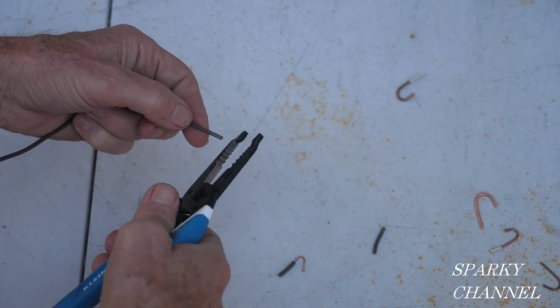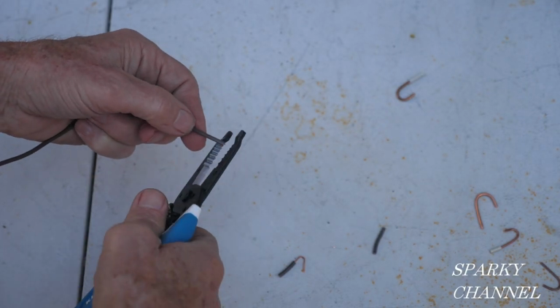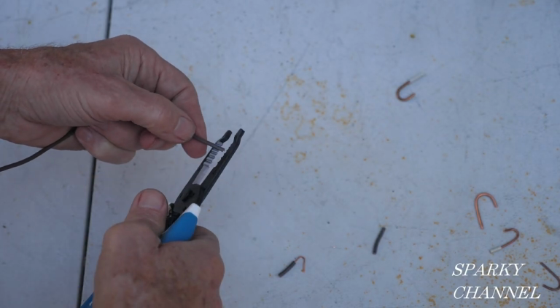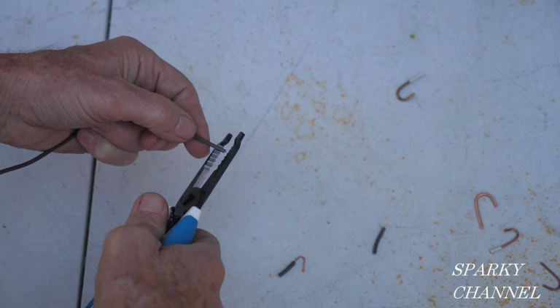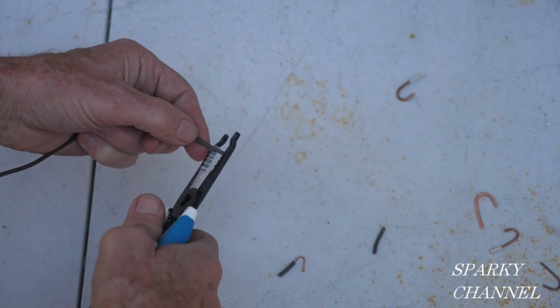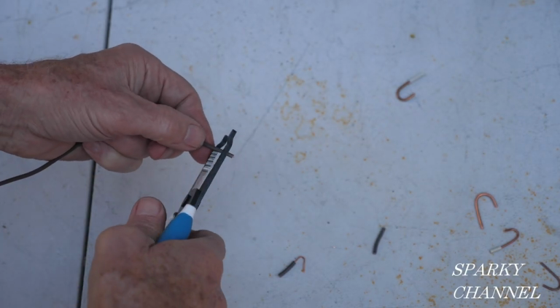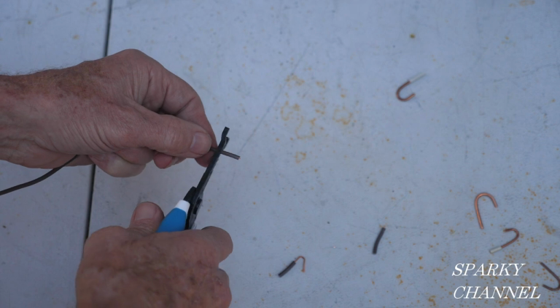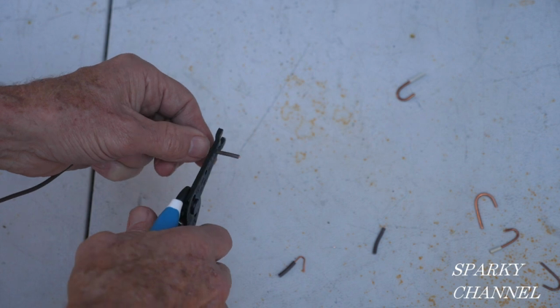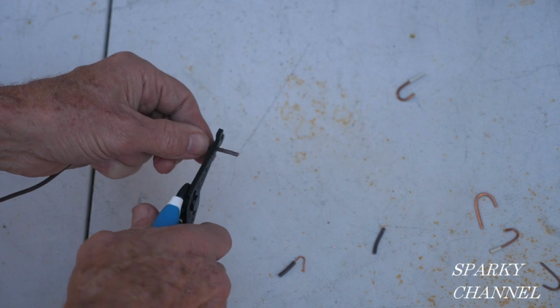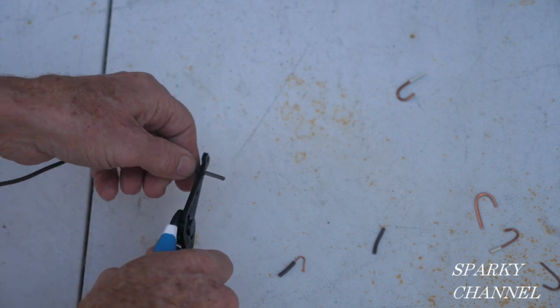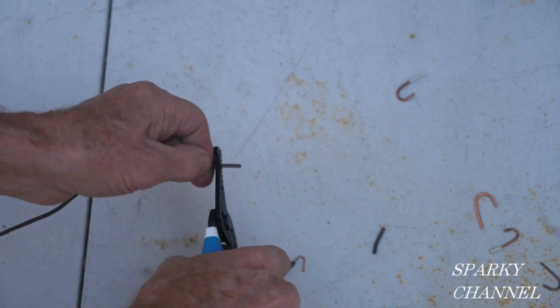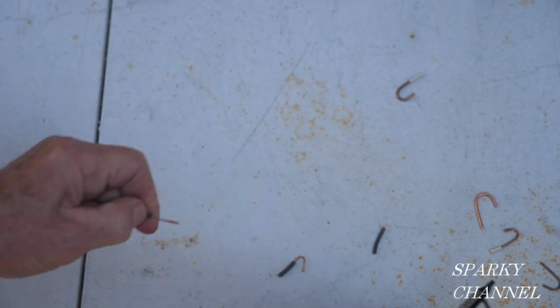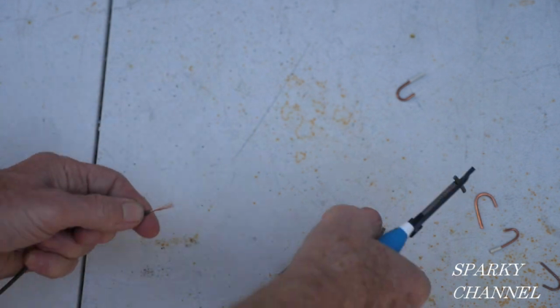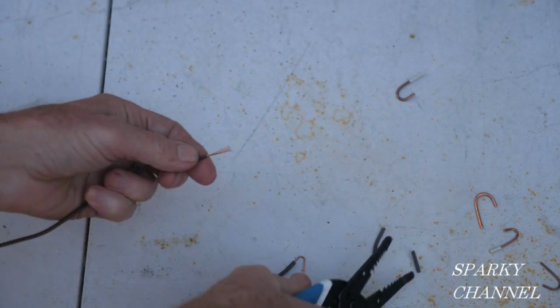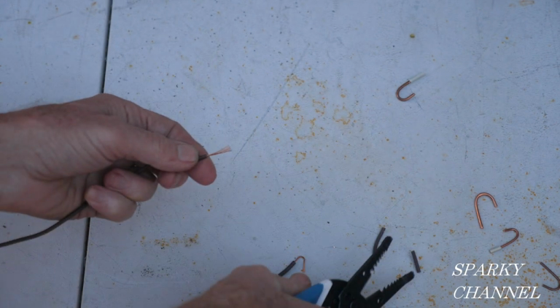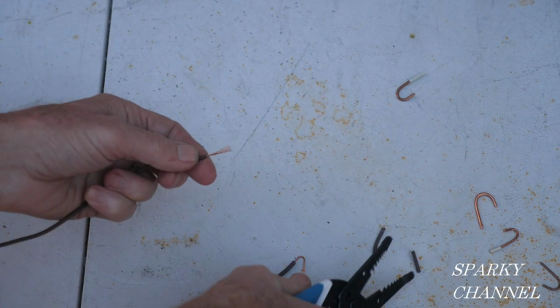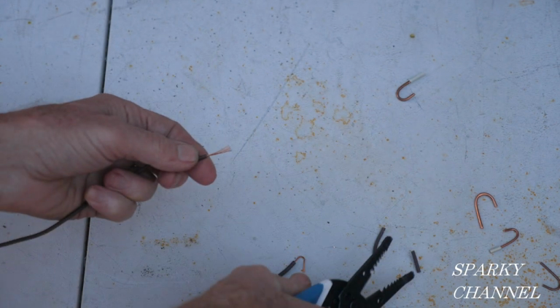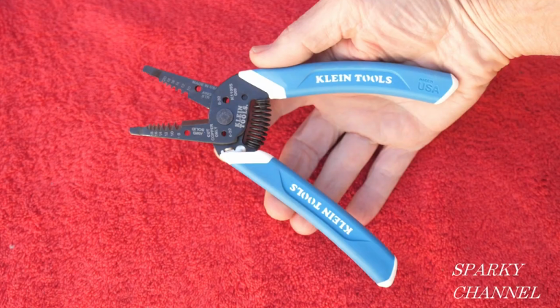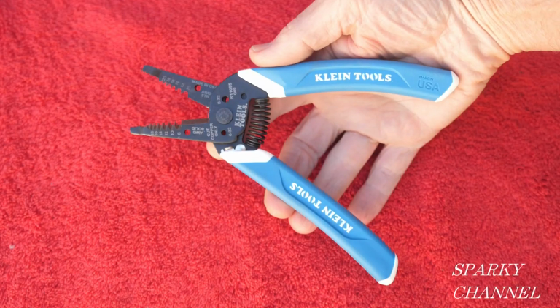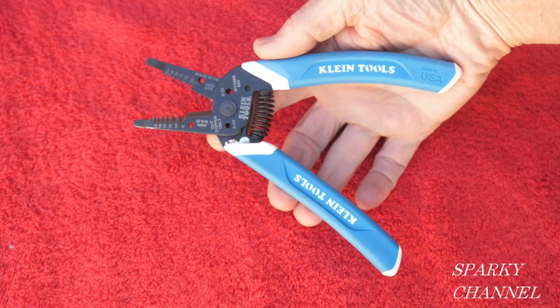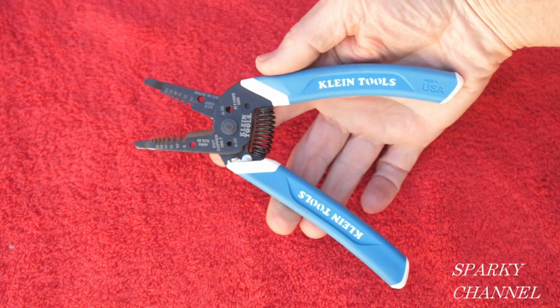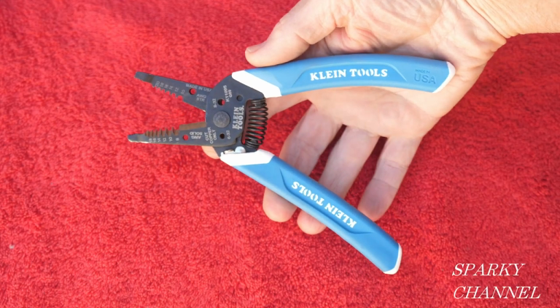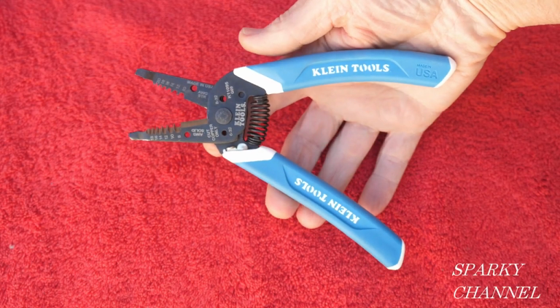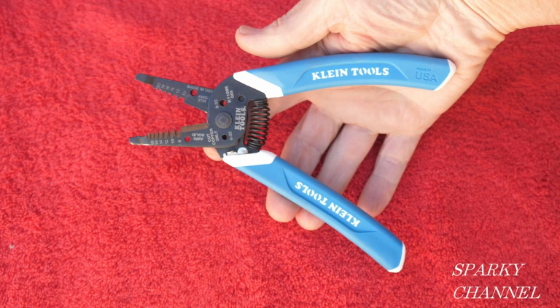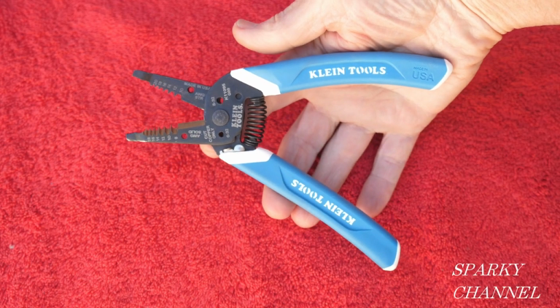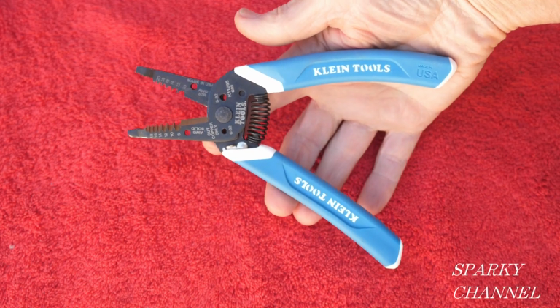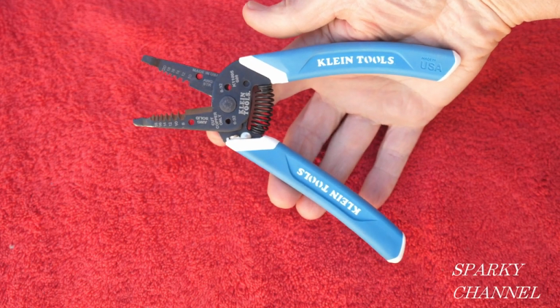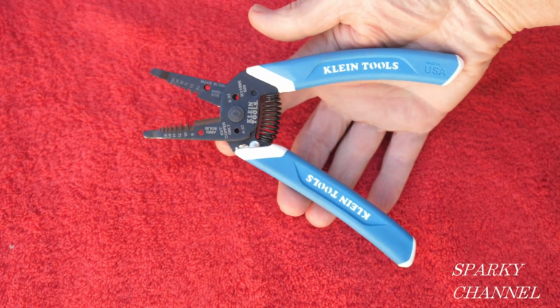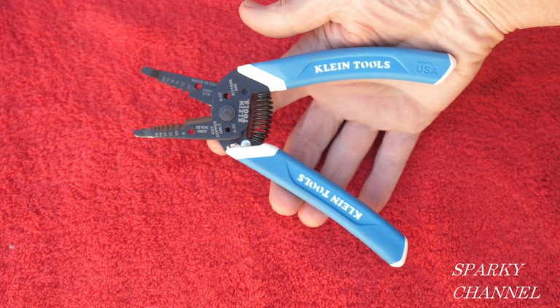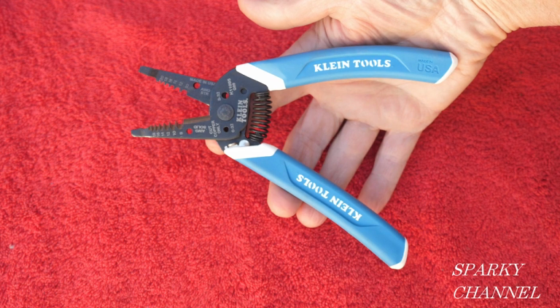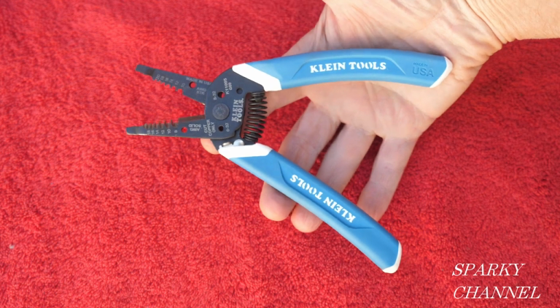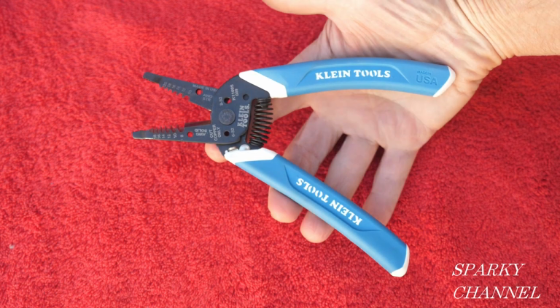Here's some 20-gauge wire — let's put it in the 20-gauge slot and strip it. There you go.